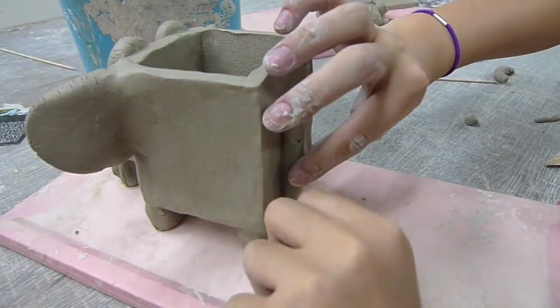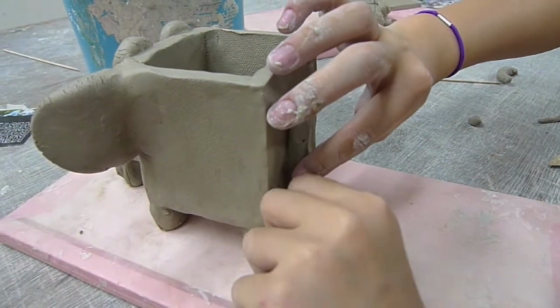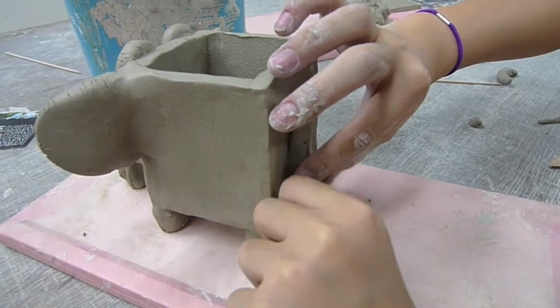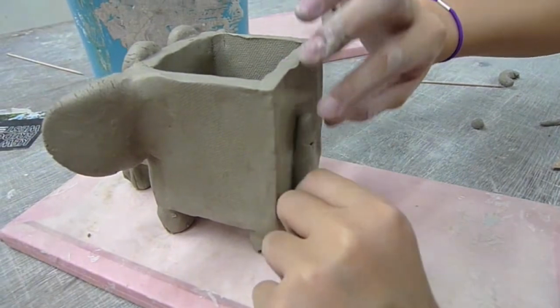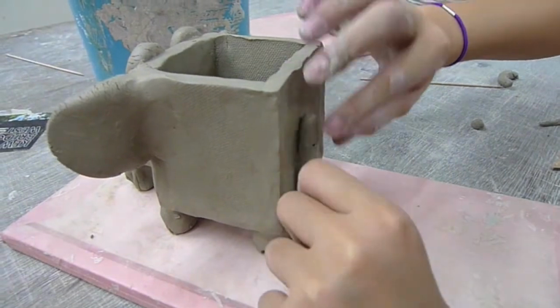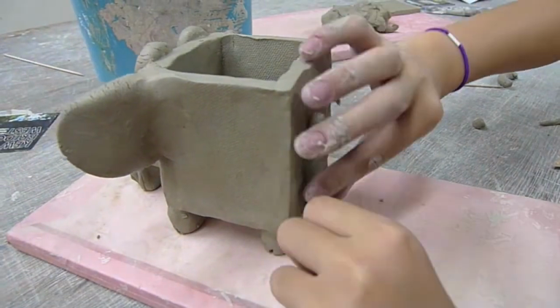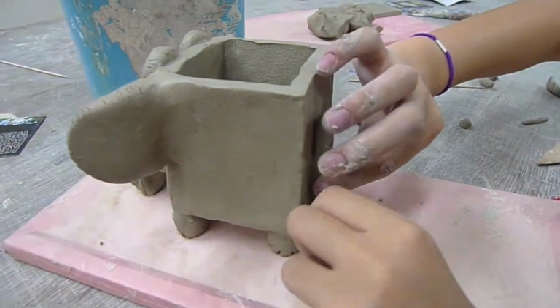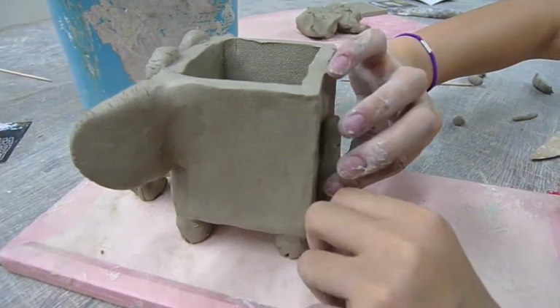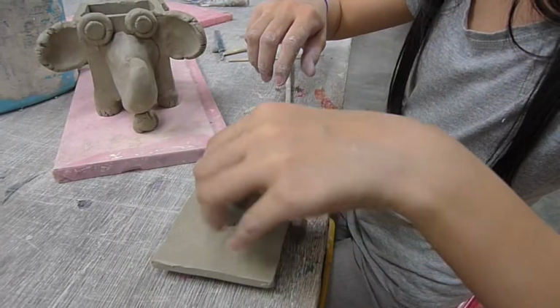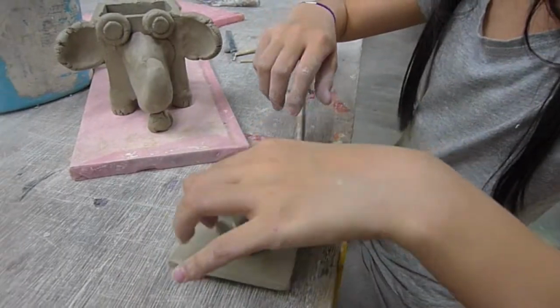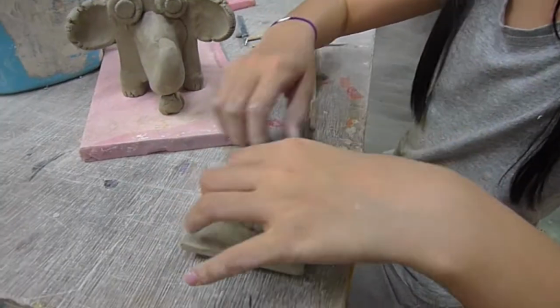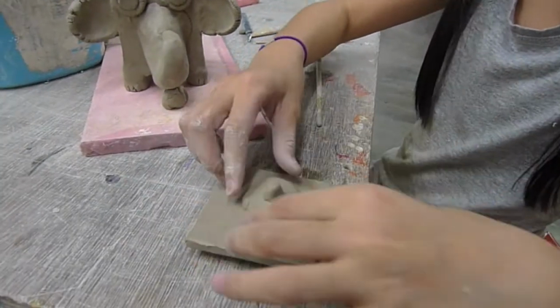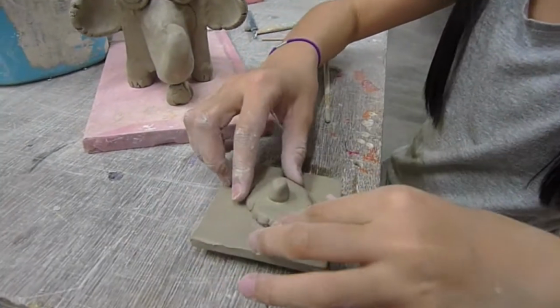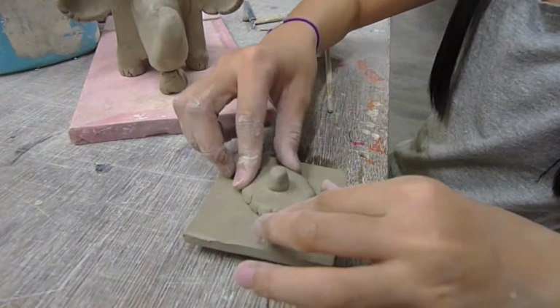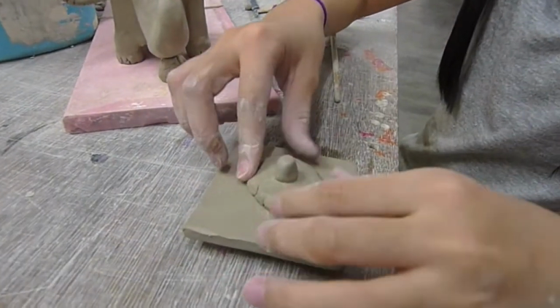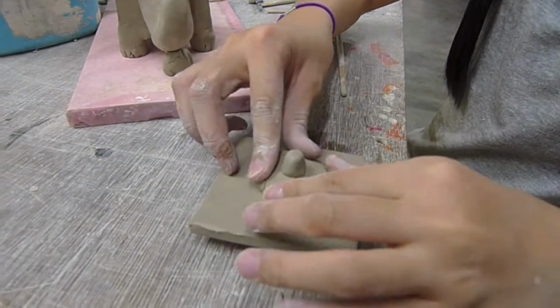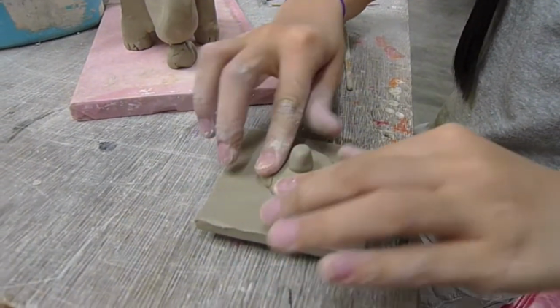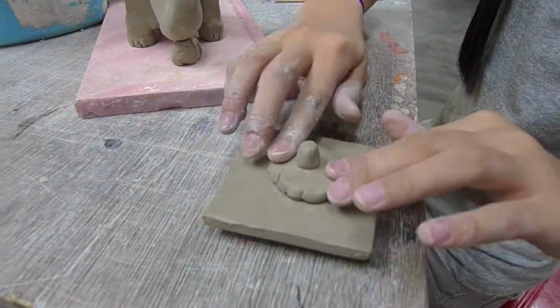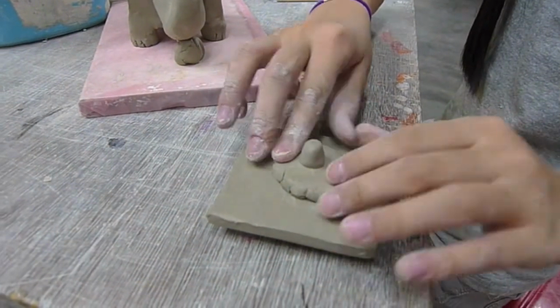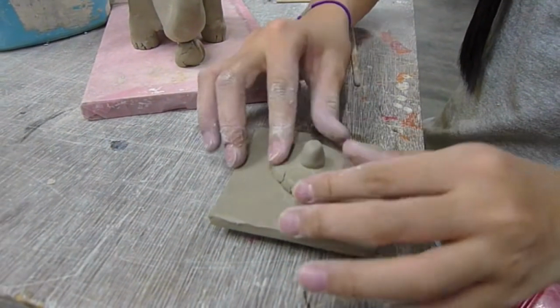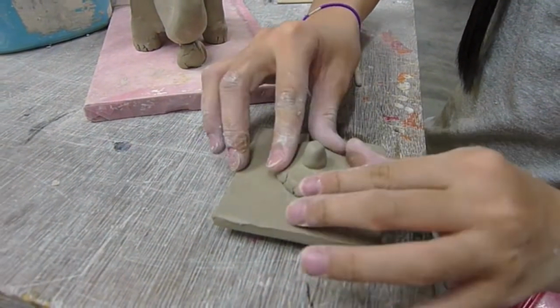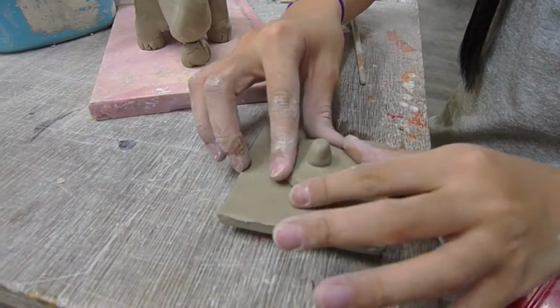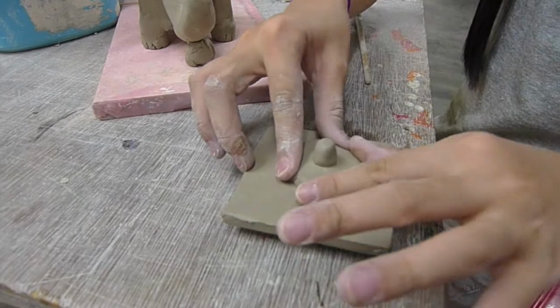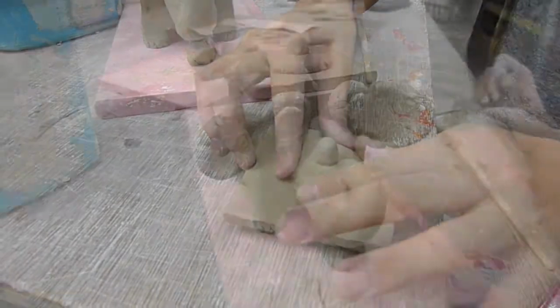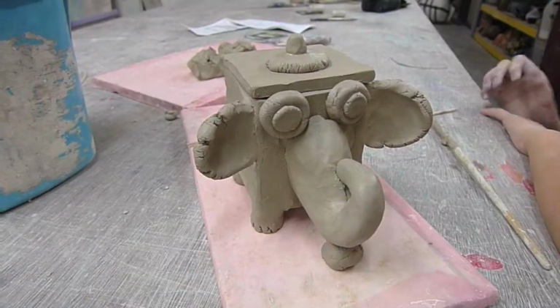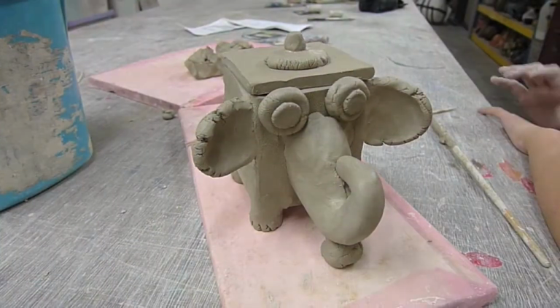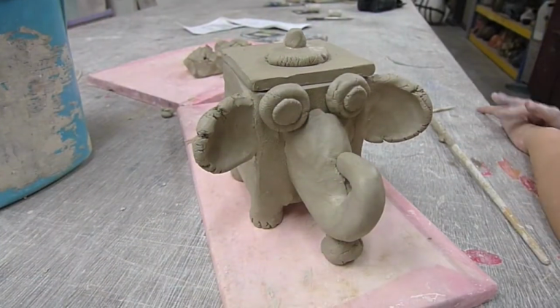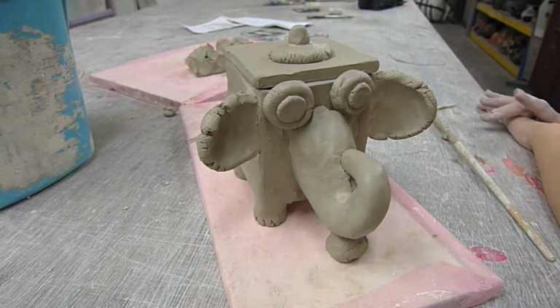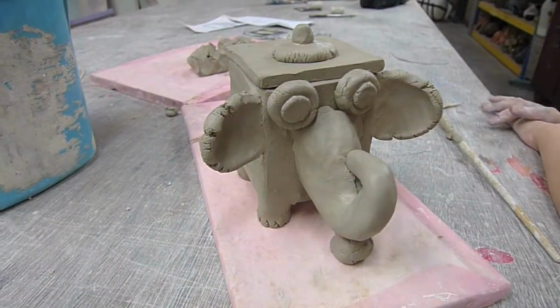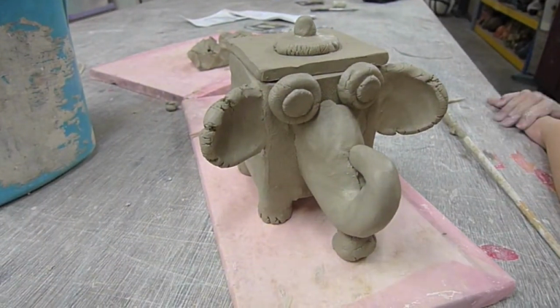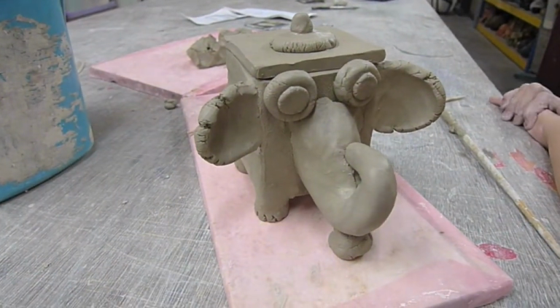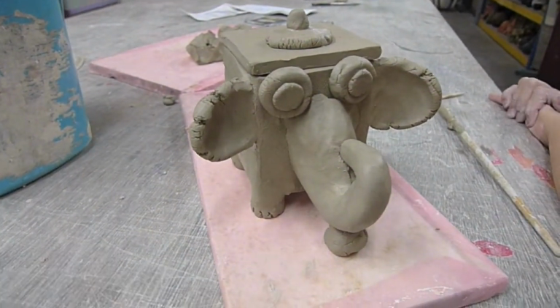To finish up her box, Ria uses the last slab of clay as the lid. And for the knob, she made a little hat.